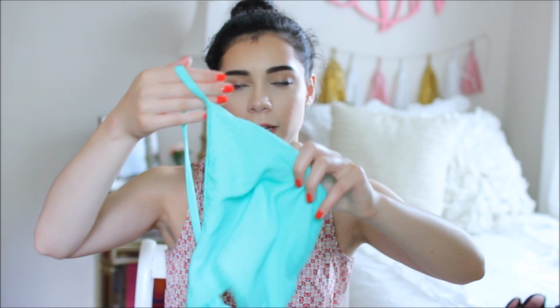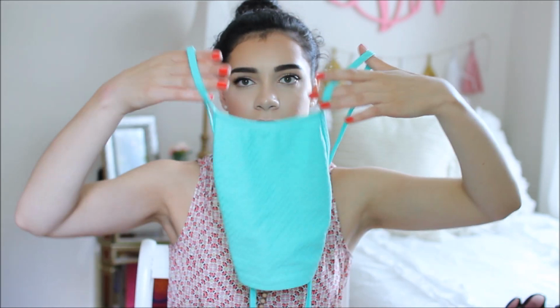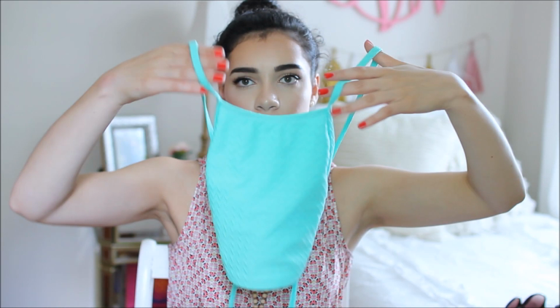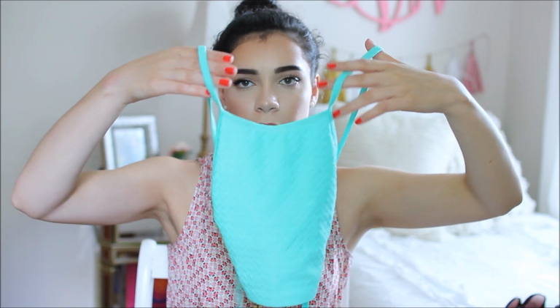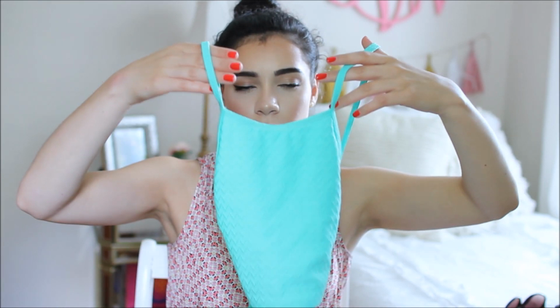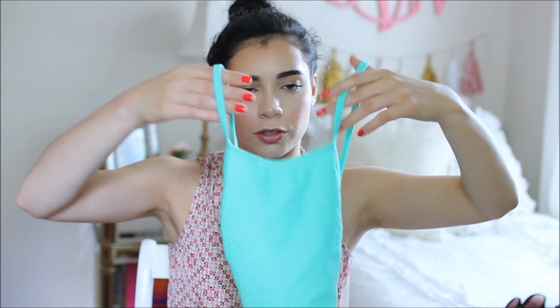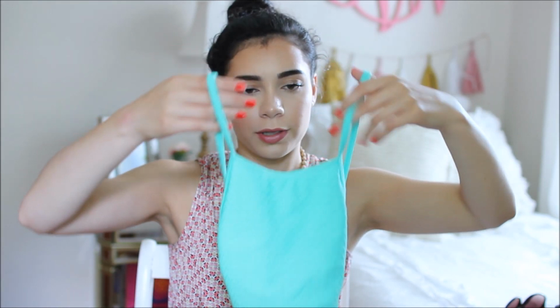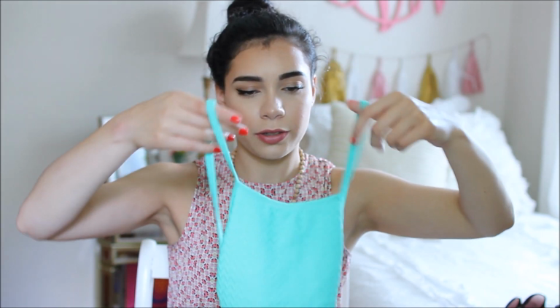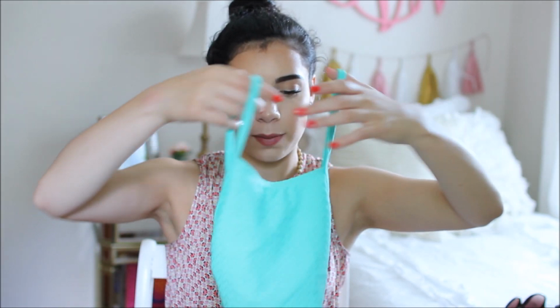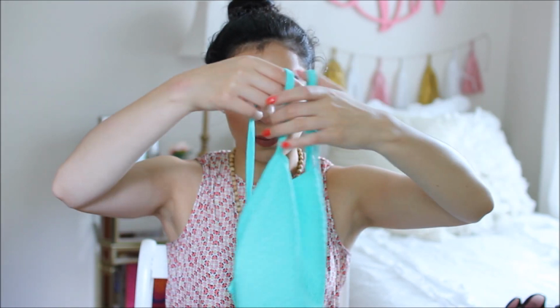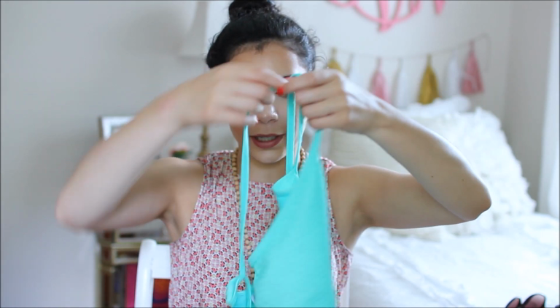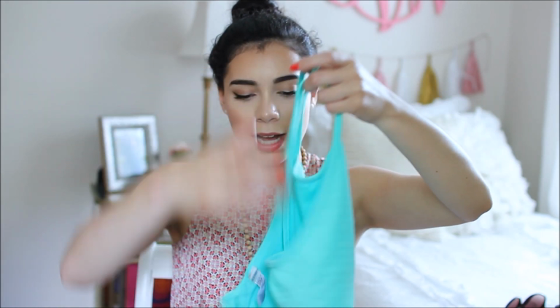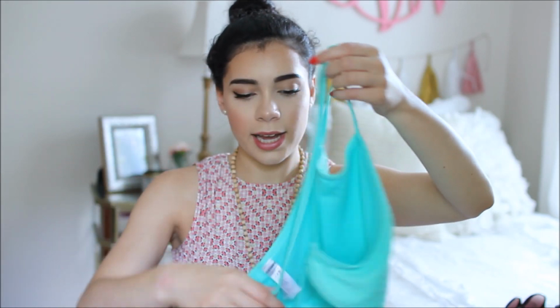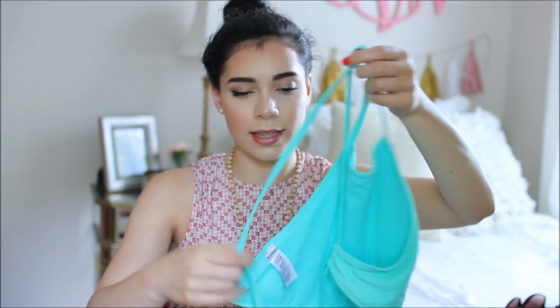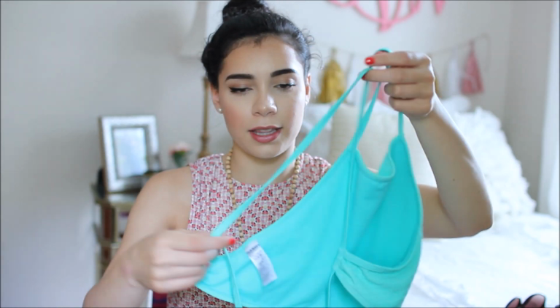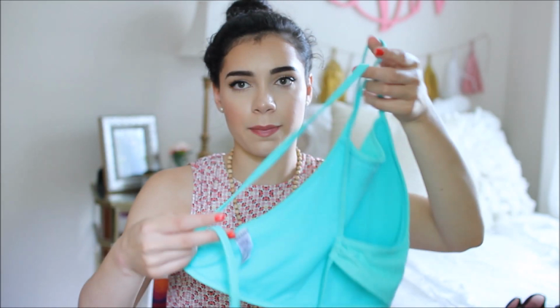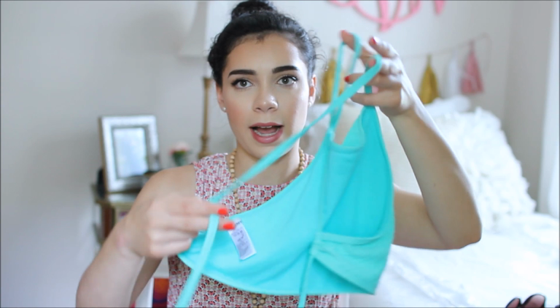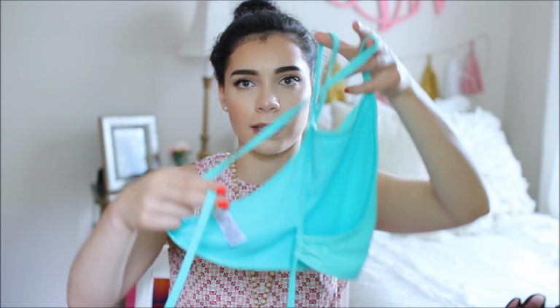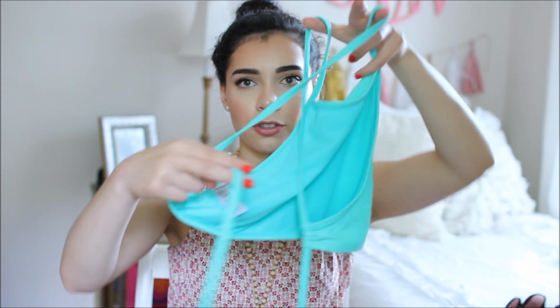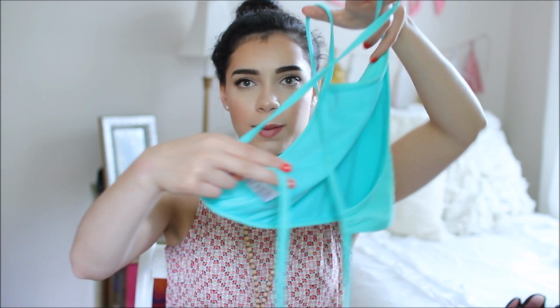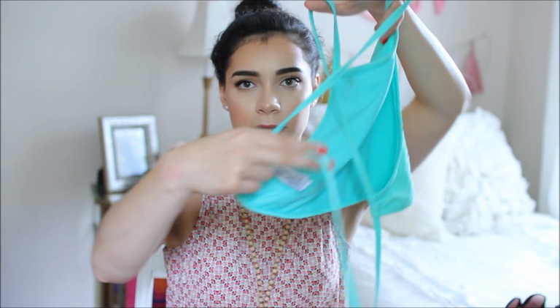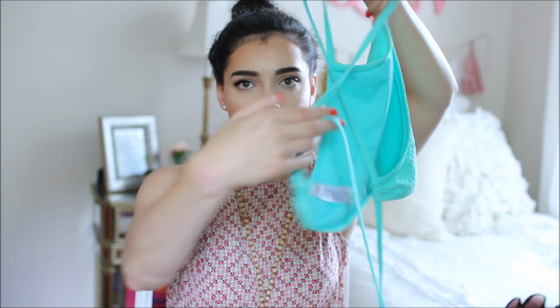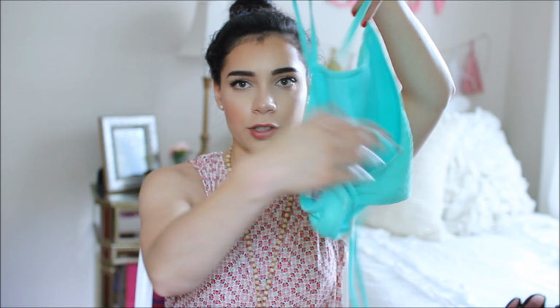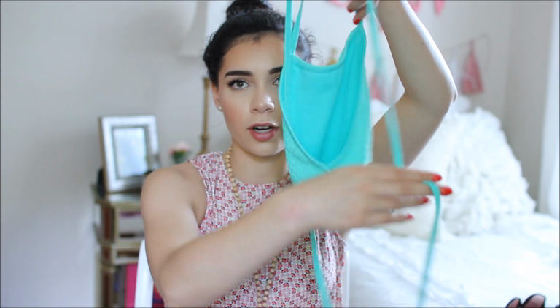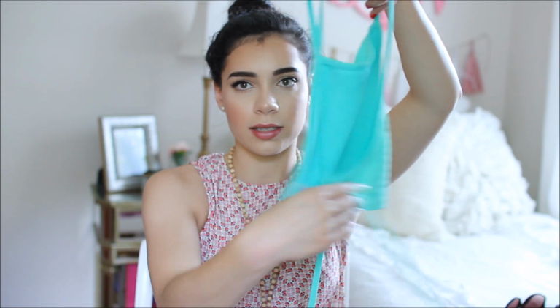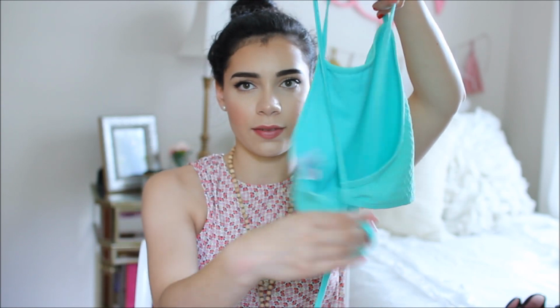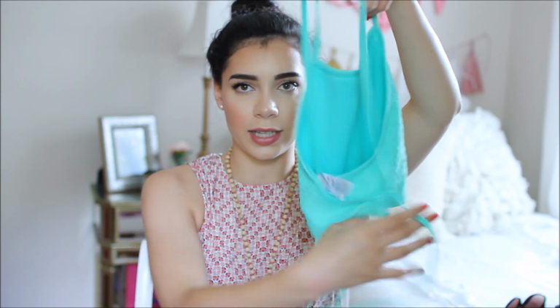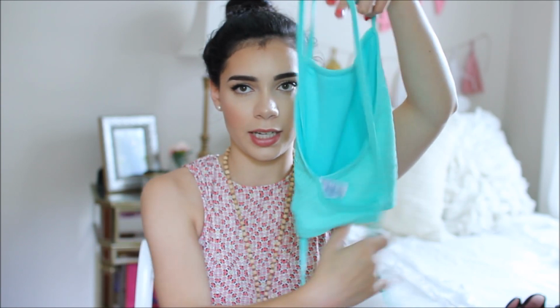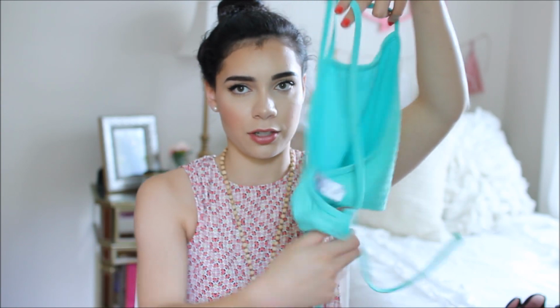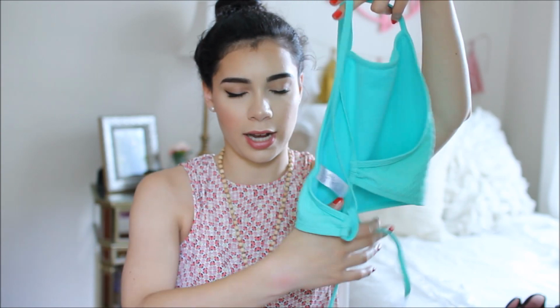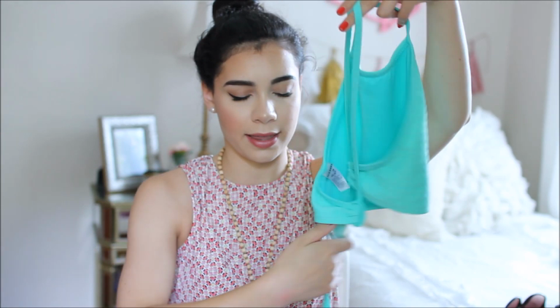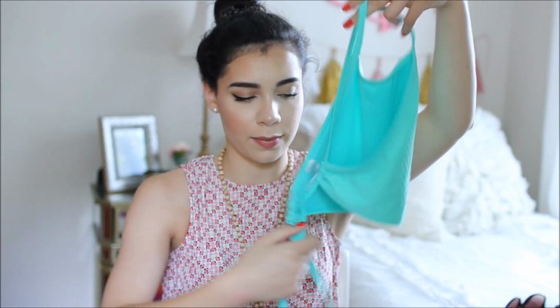The coral and mint print kind of reminds me of Lily Pulitzer a little bit. To go with it I got a plain mint top — it's one of those halter ones that comes up really high, and the straps crisscross in the back and you tie them.